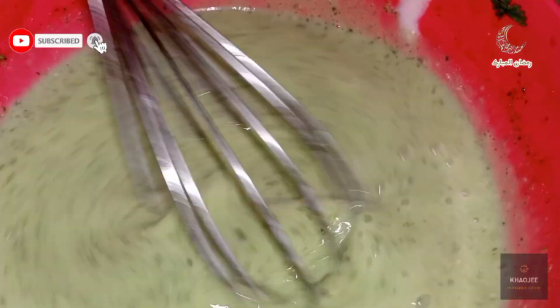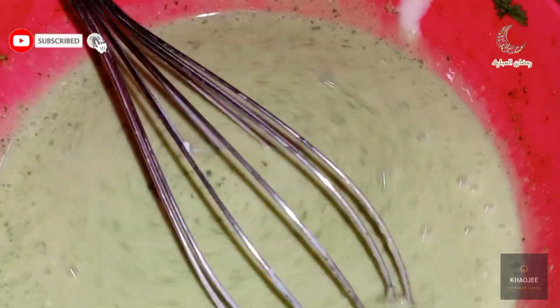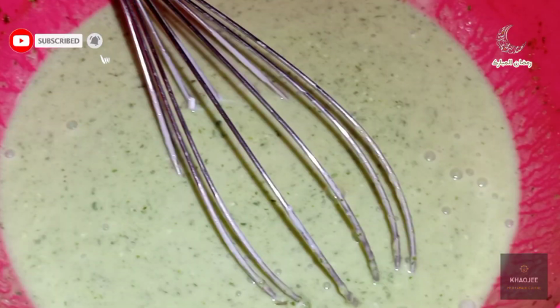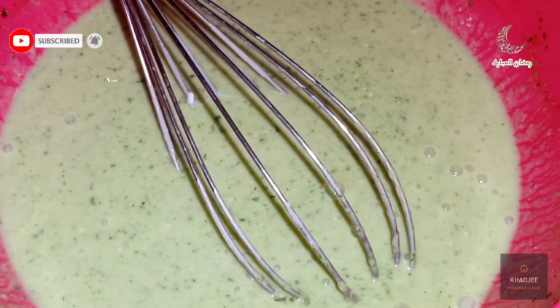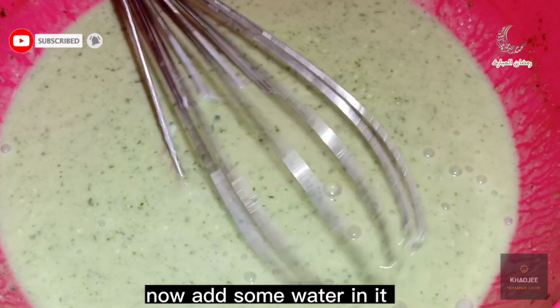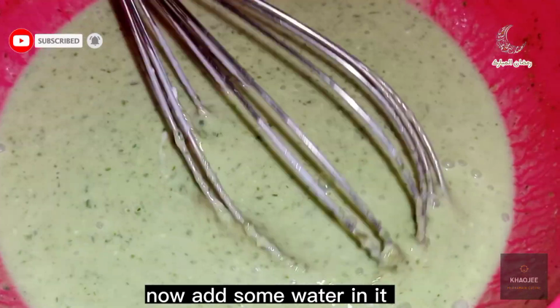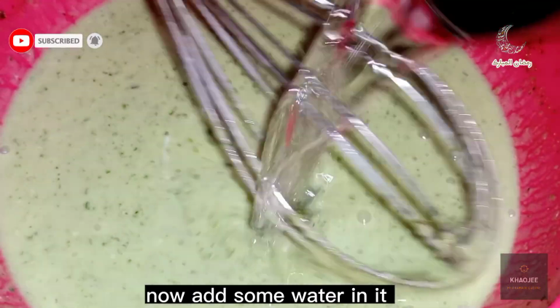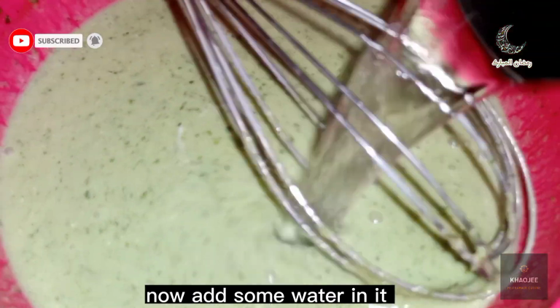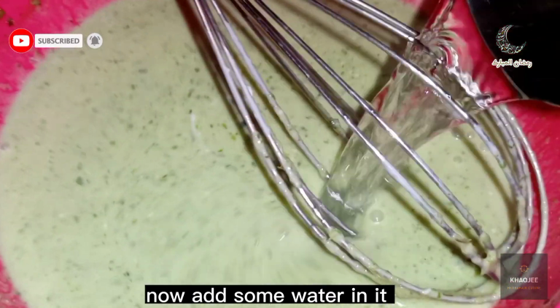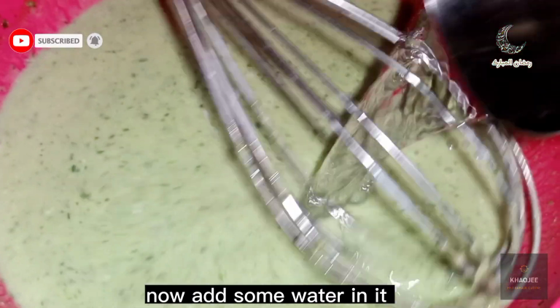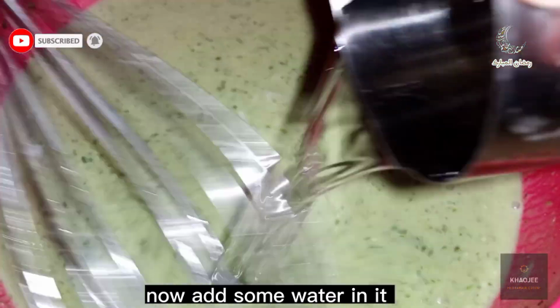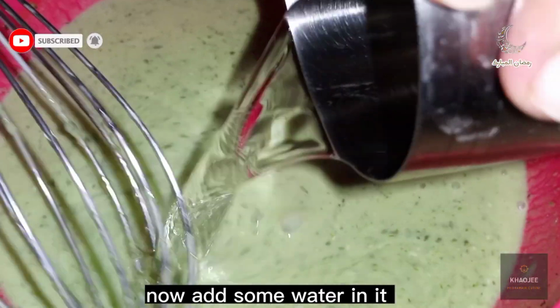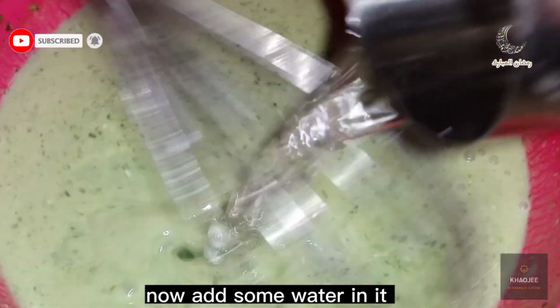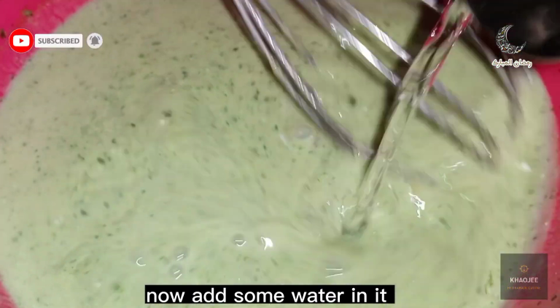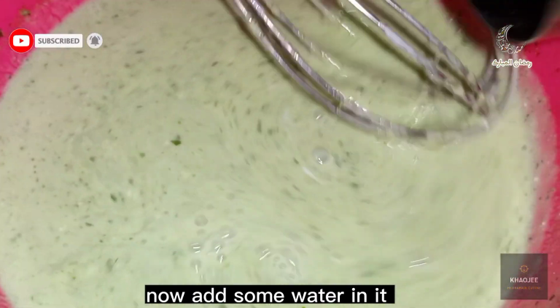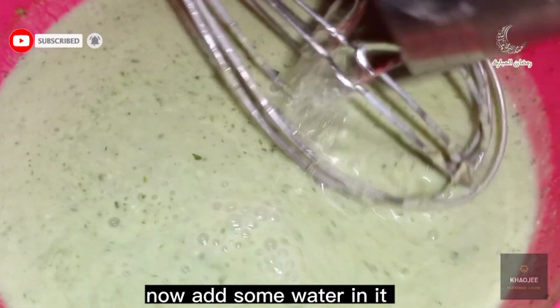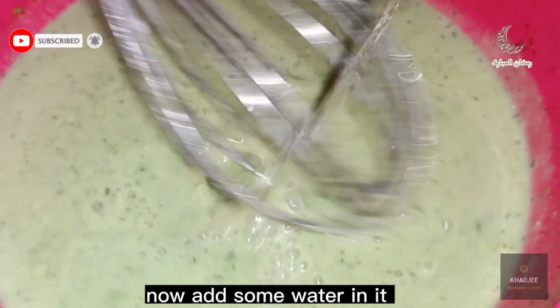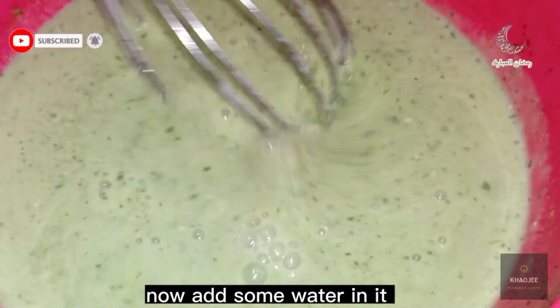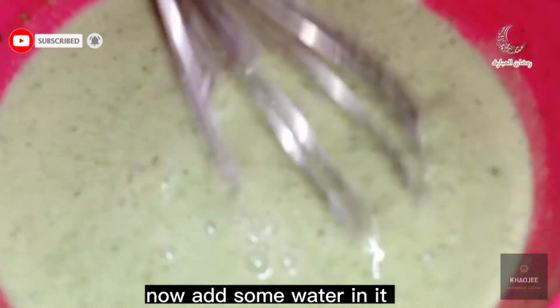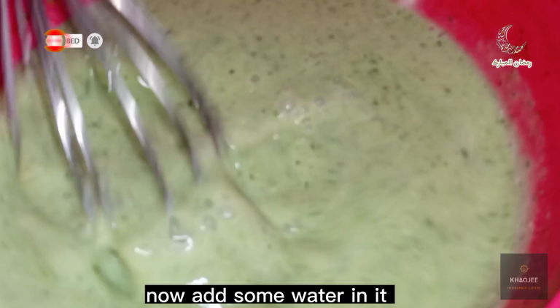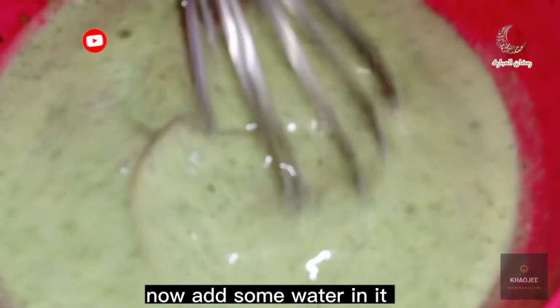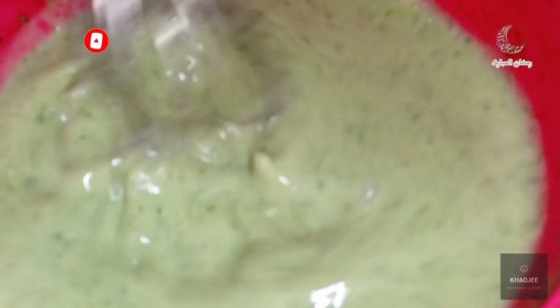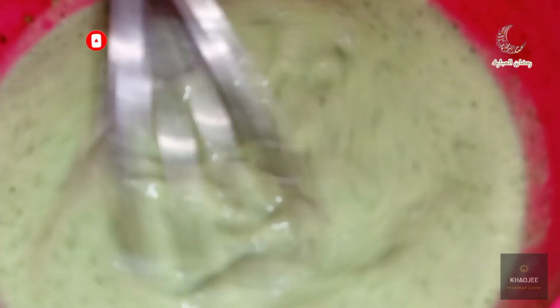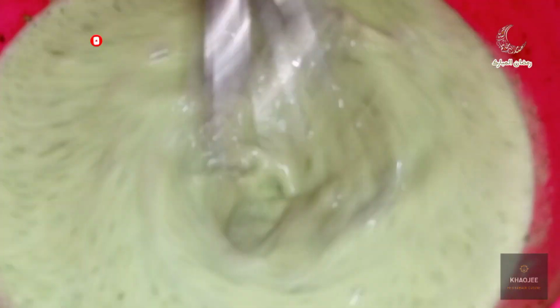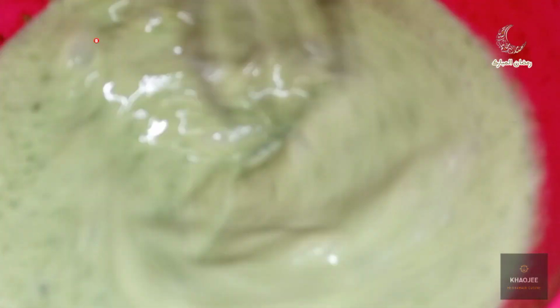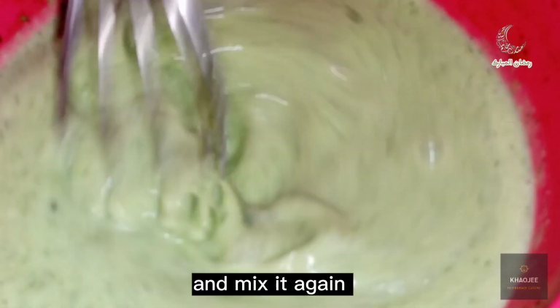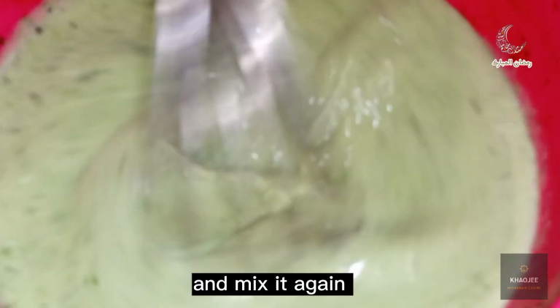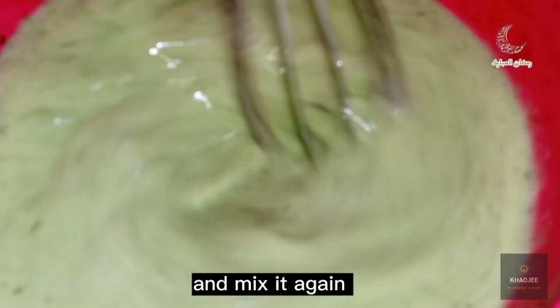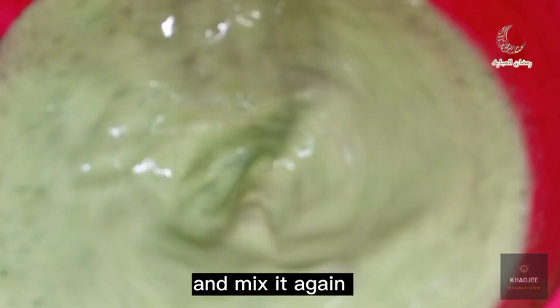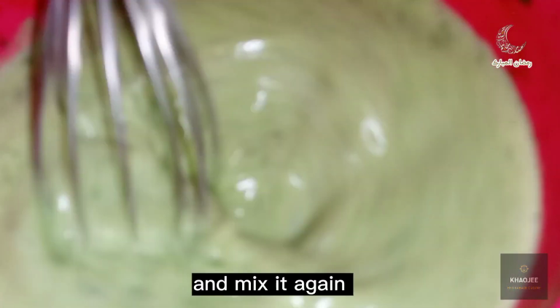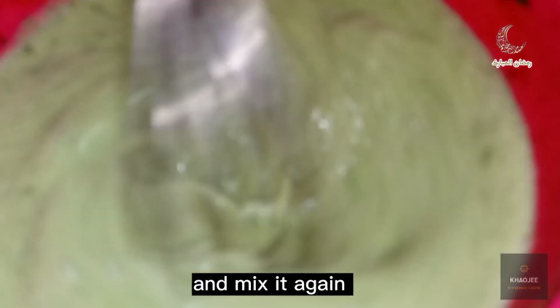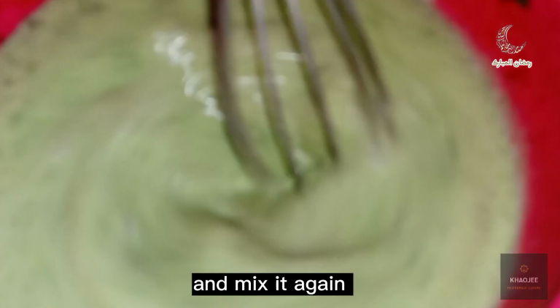Now add some water in it and mix it again.